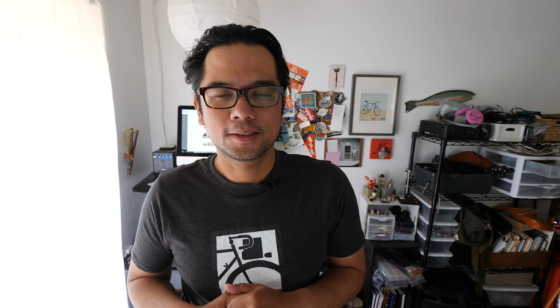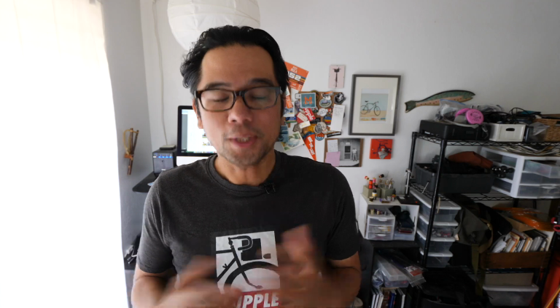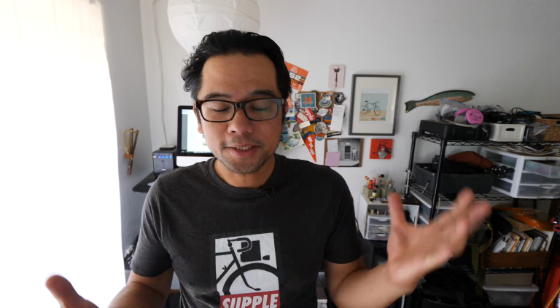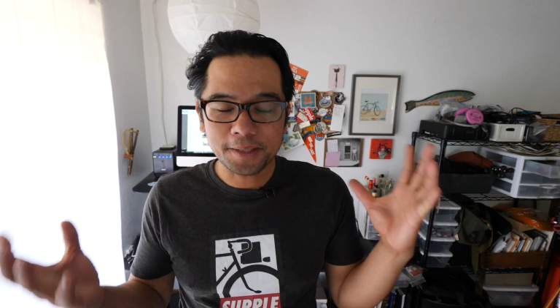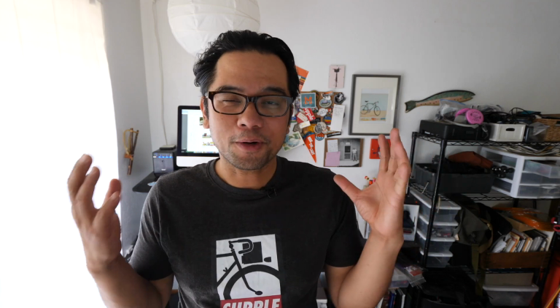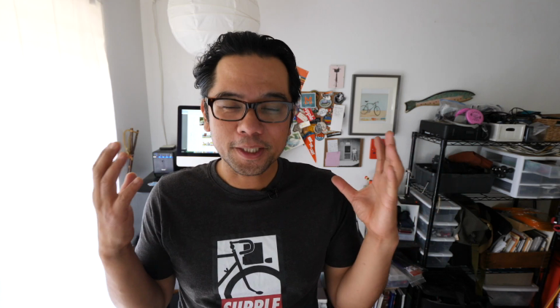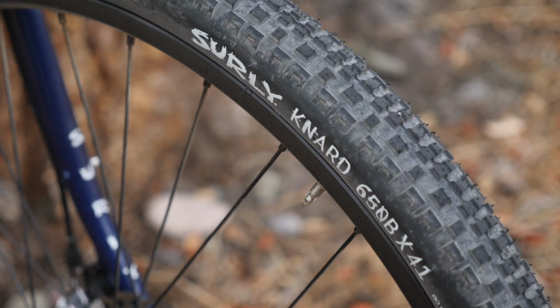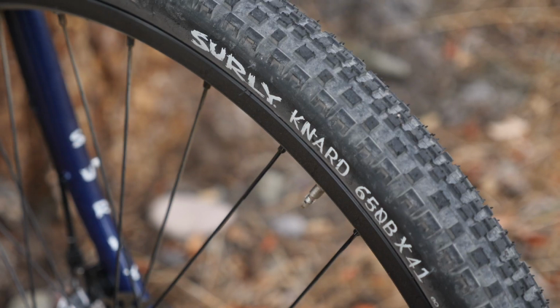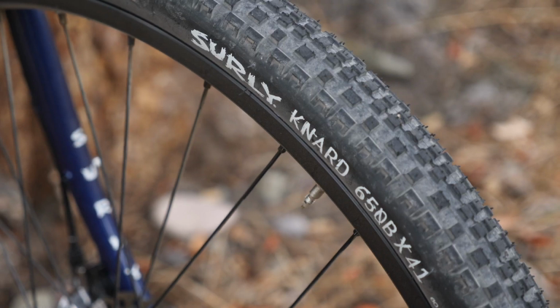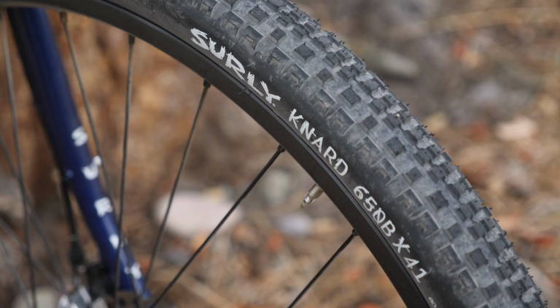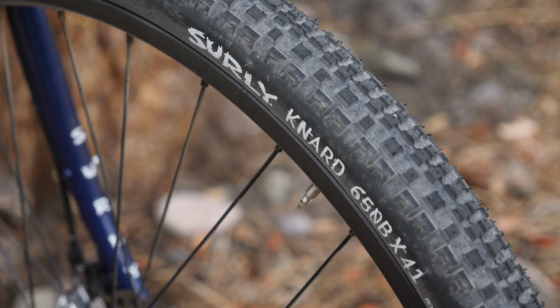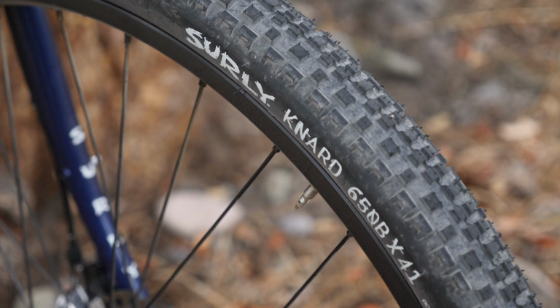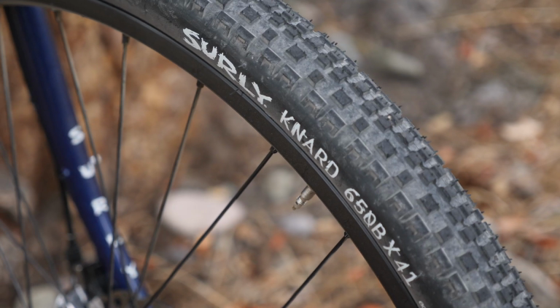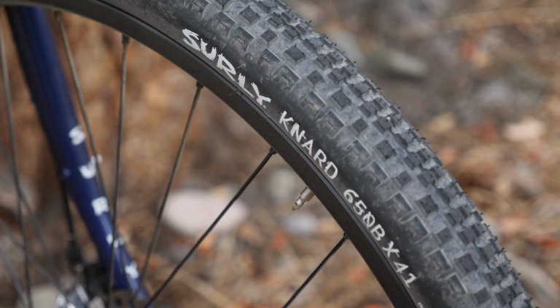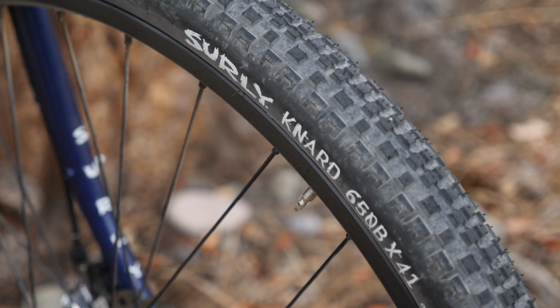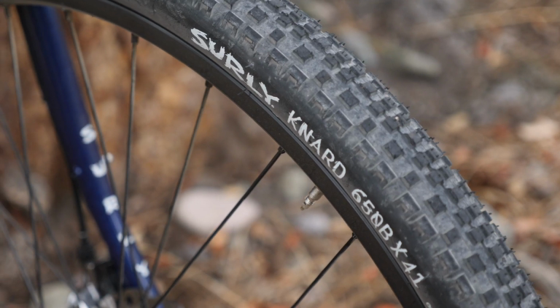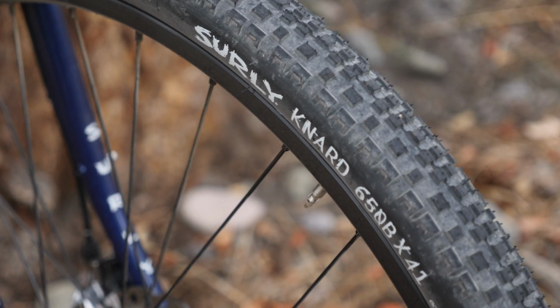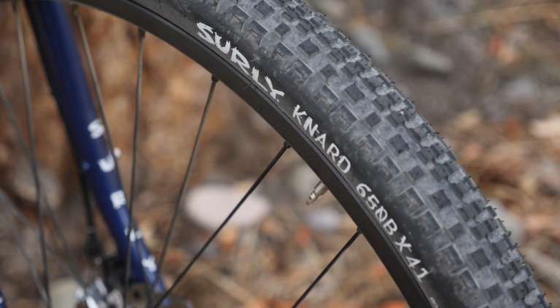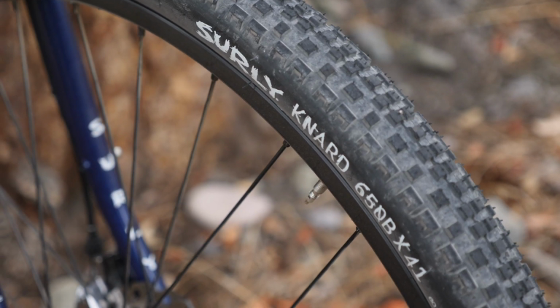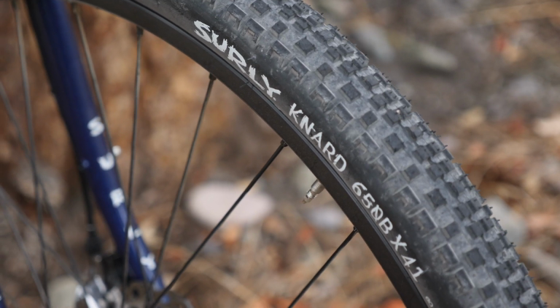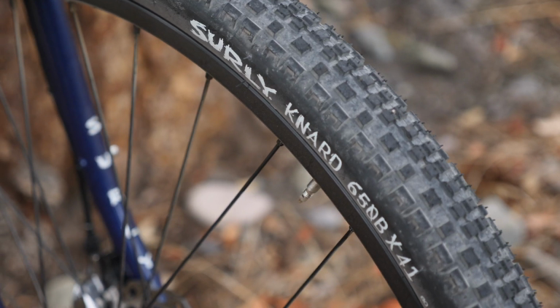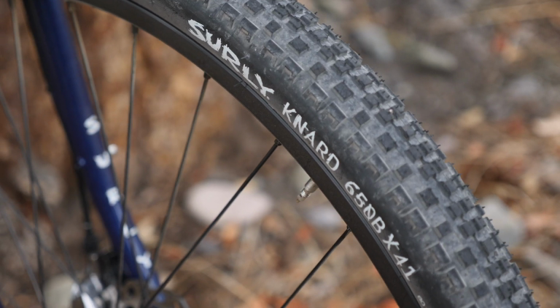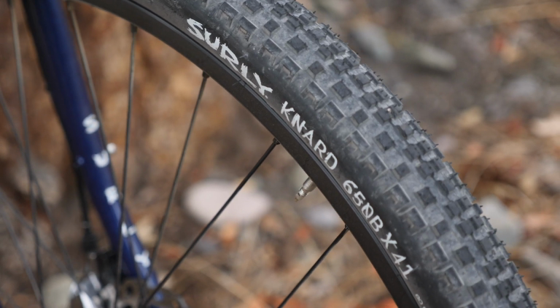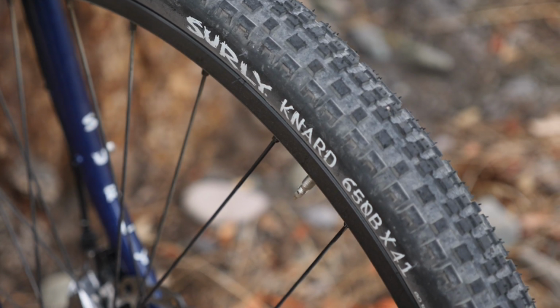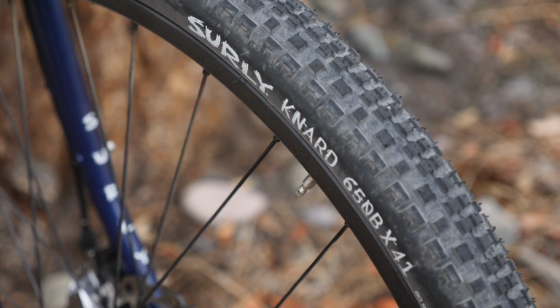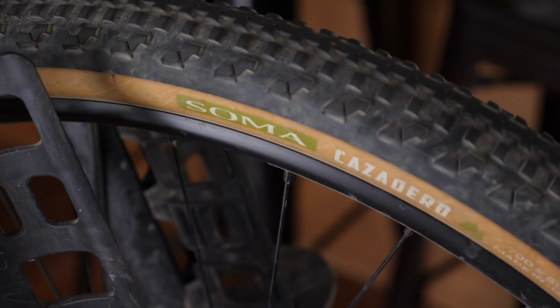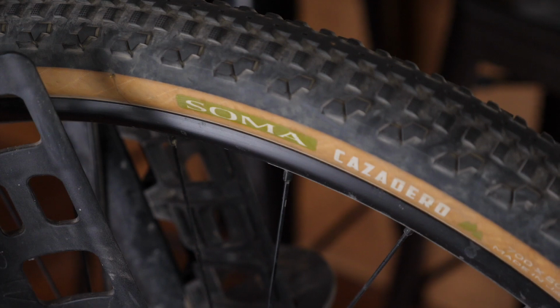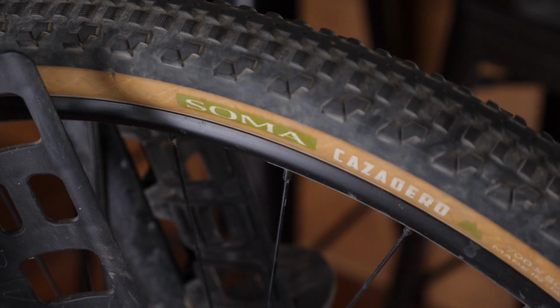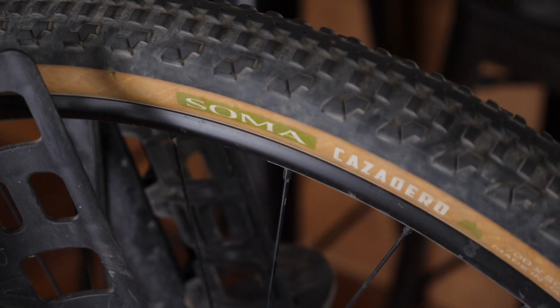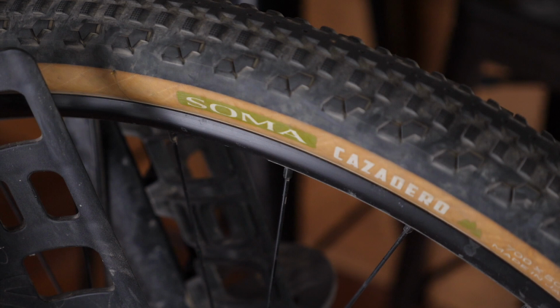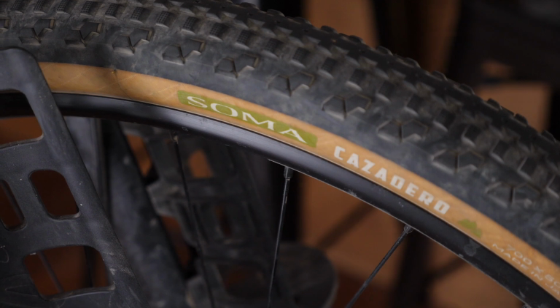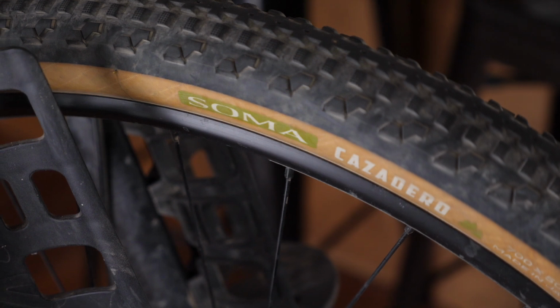So what is the perfect tire pressure for your gravel bike? We're going to jump into that in this video.